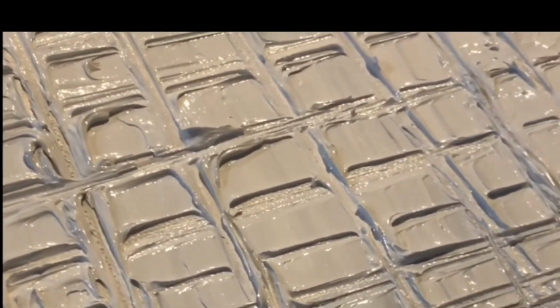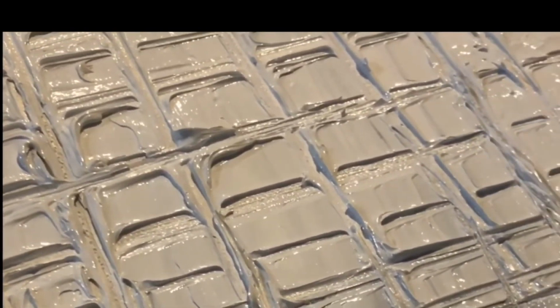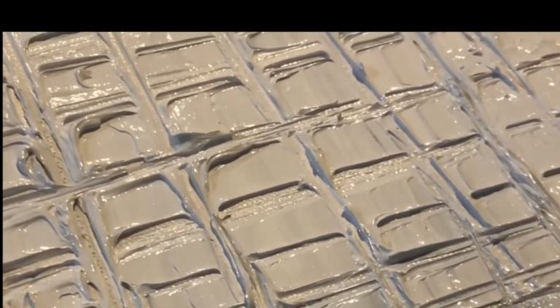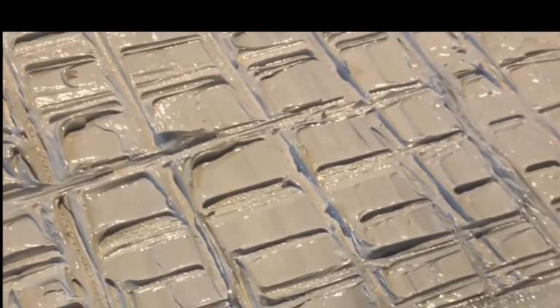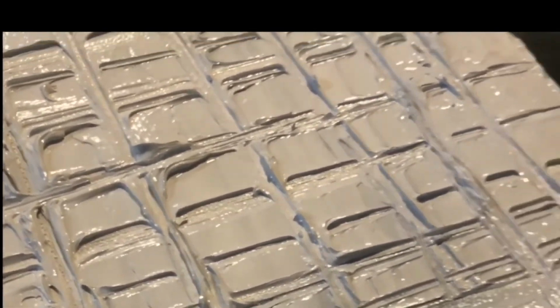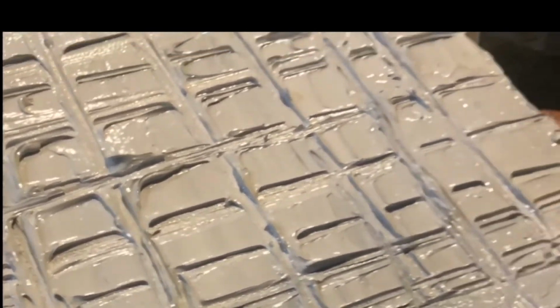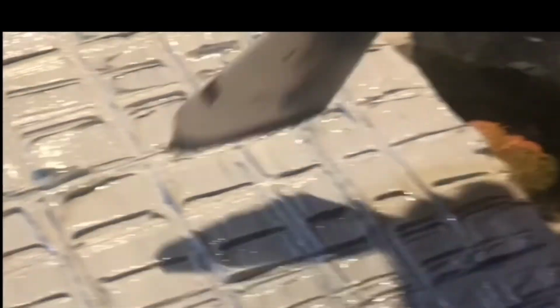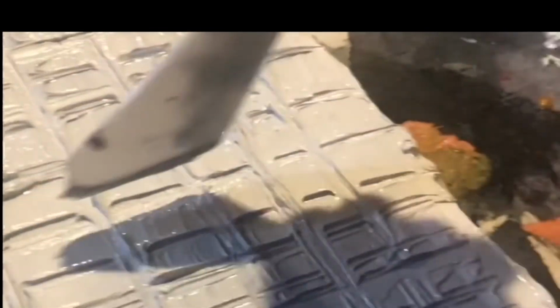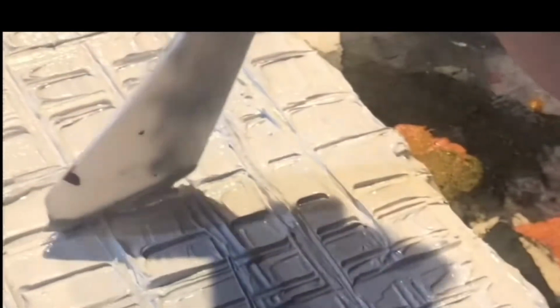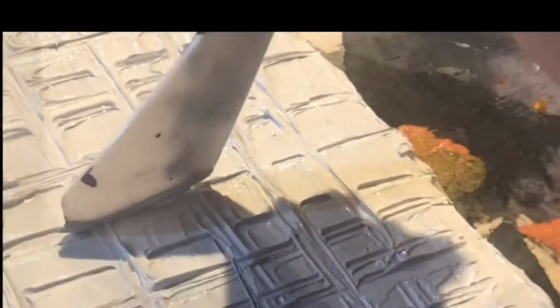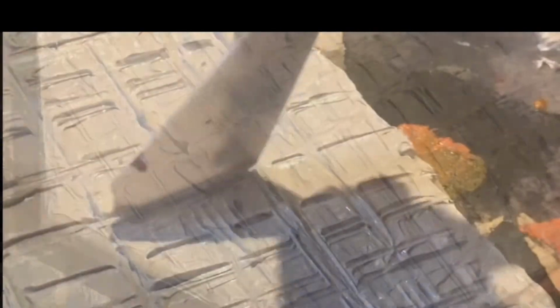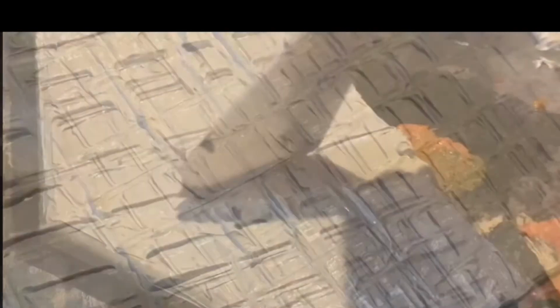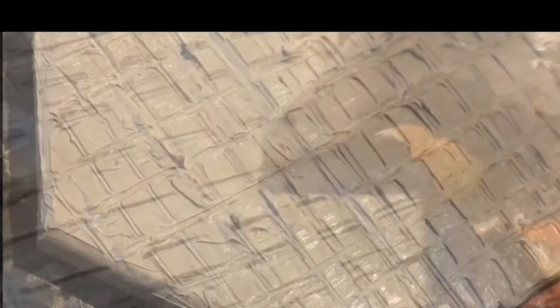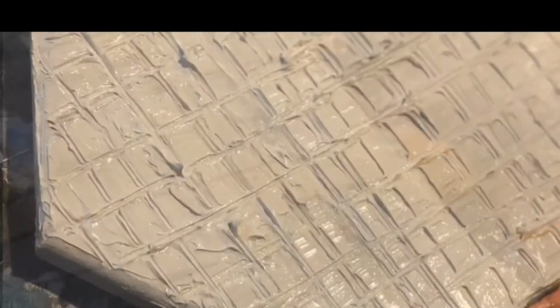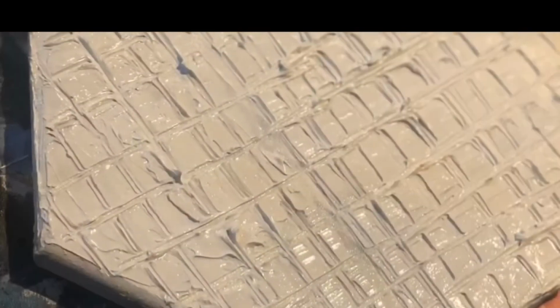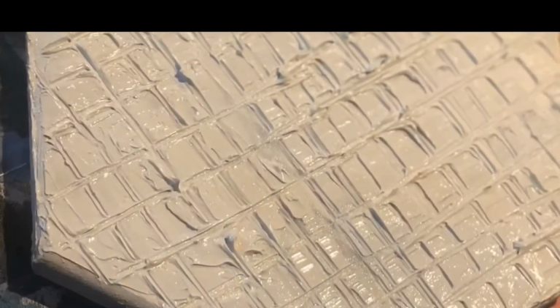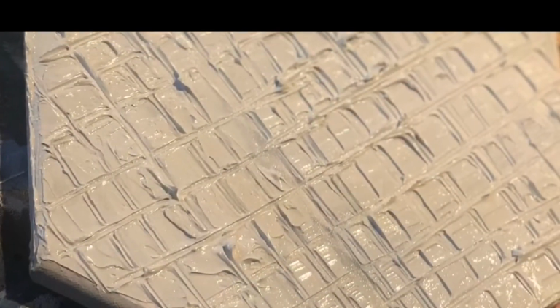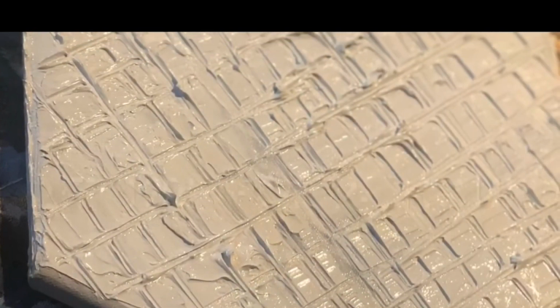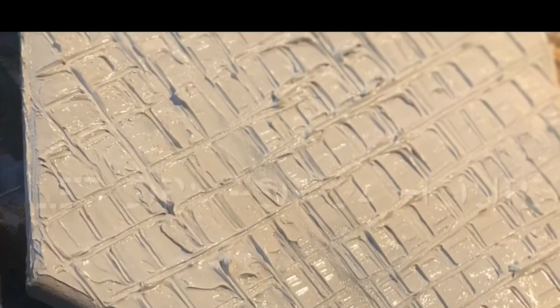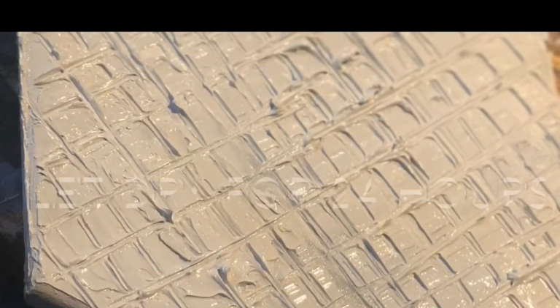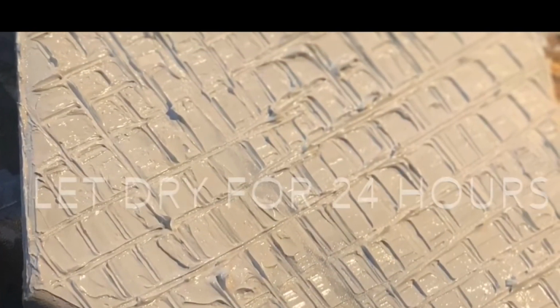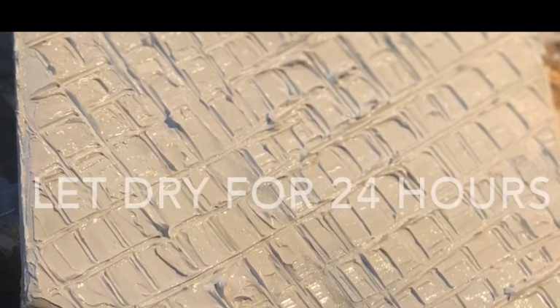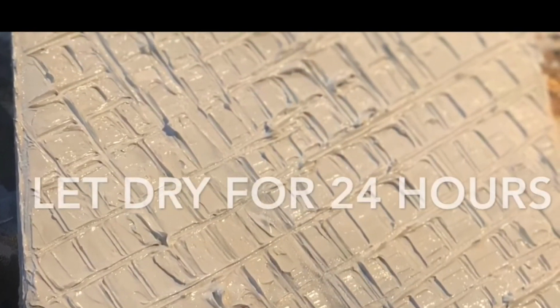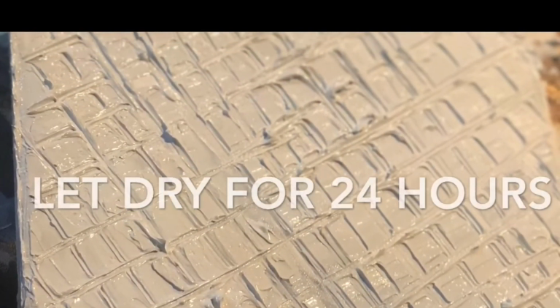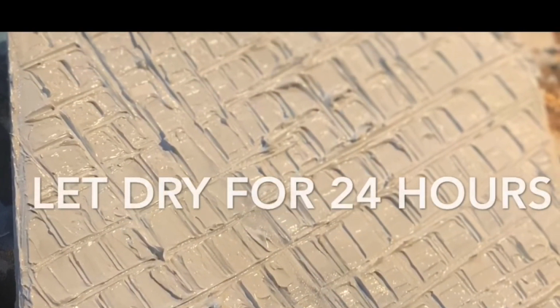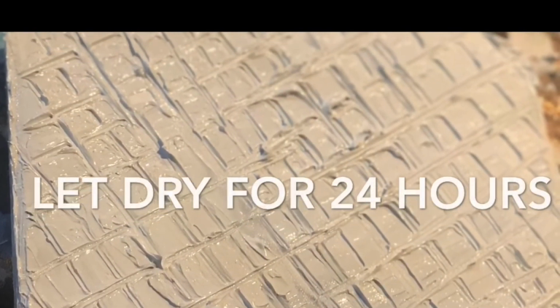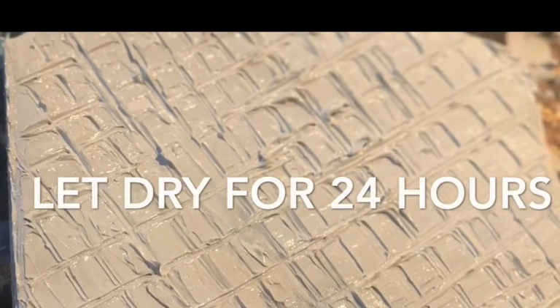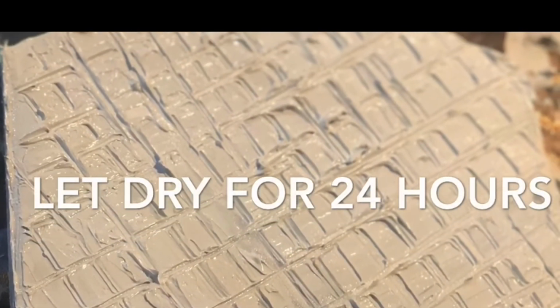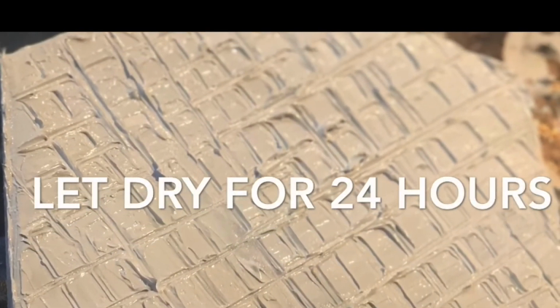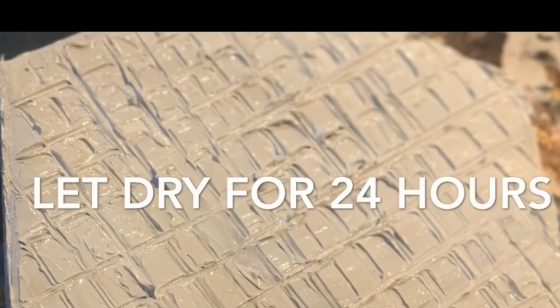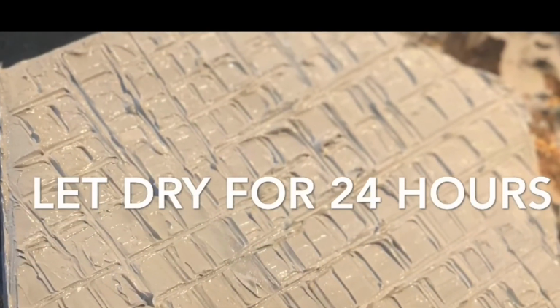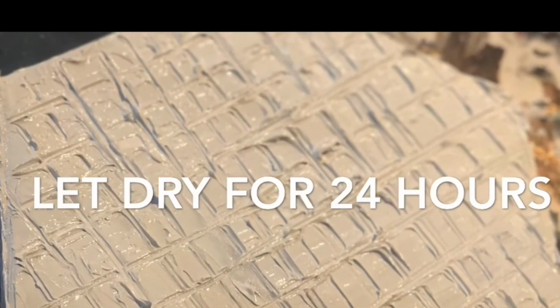Once you are satisfied with the texture you'll need to let it sit and dry for about 24 hours before painting.